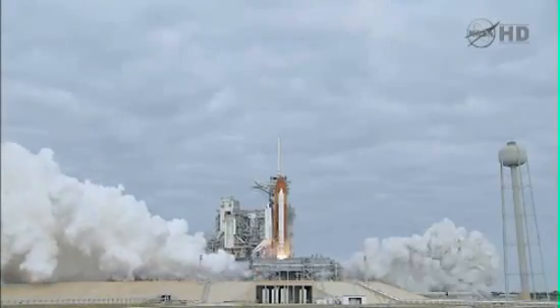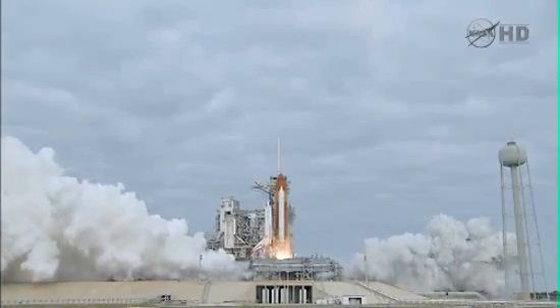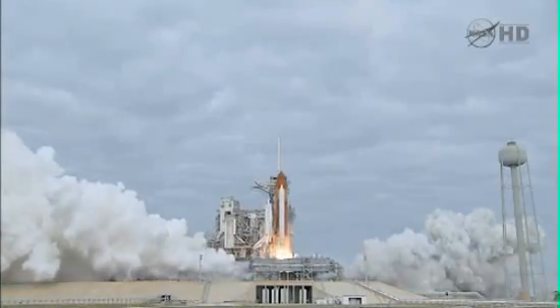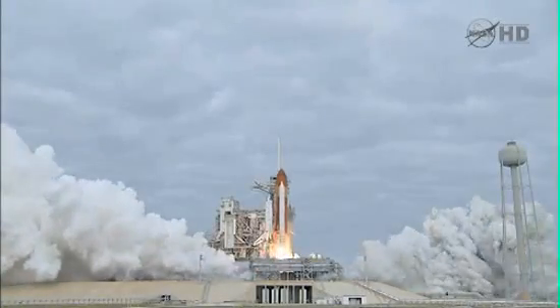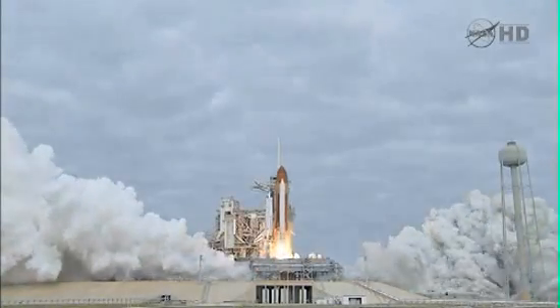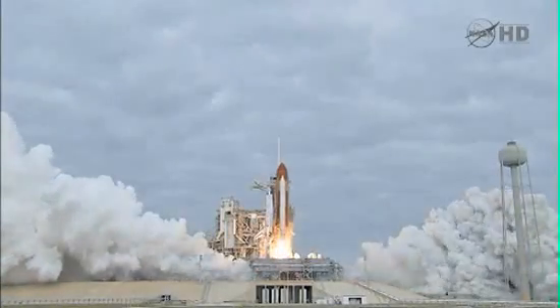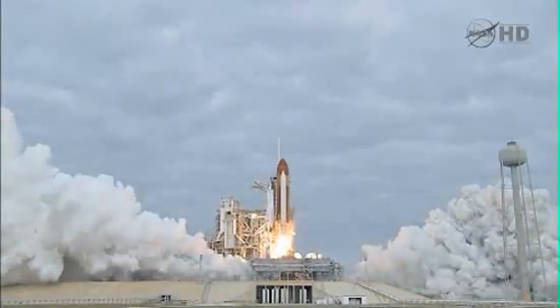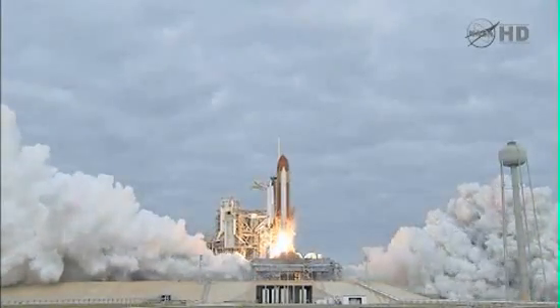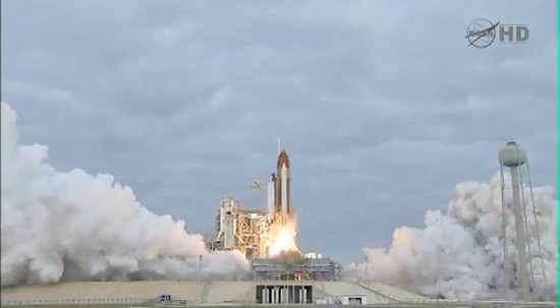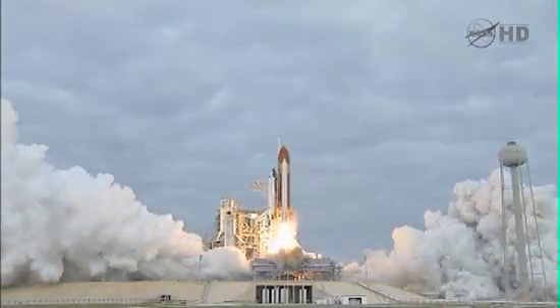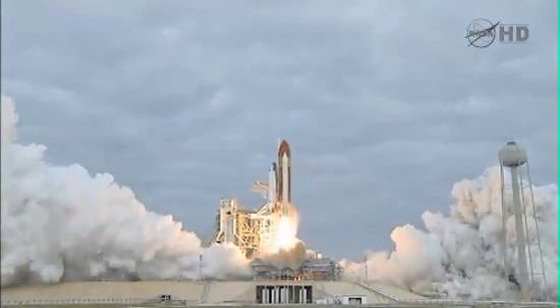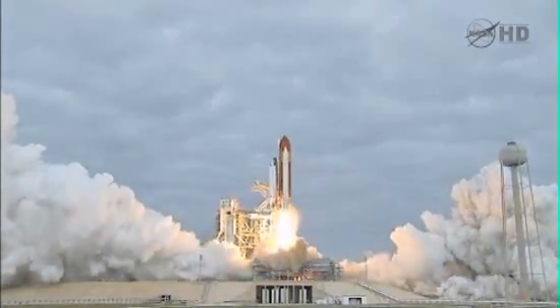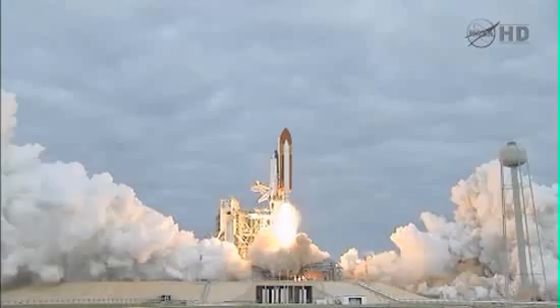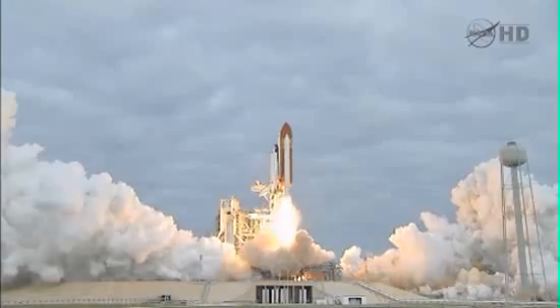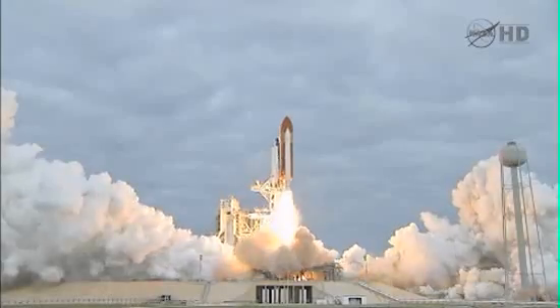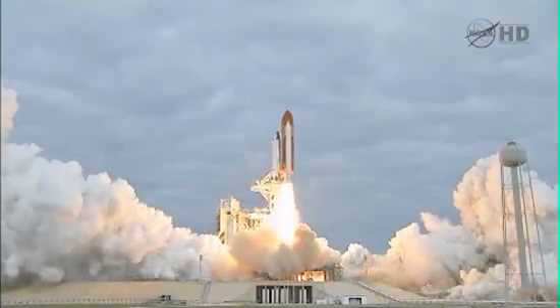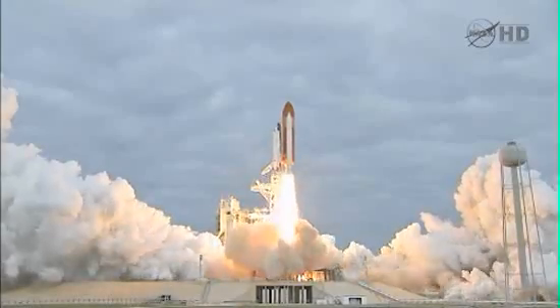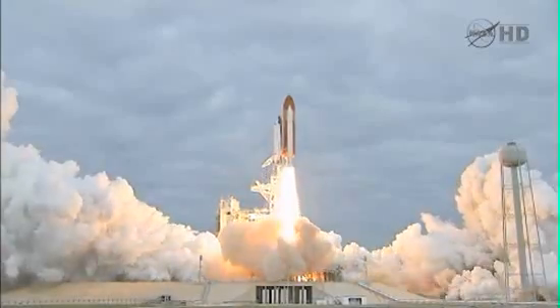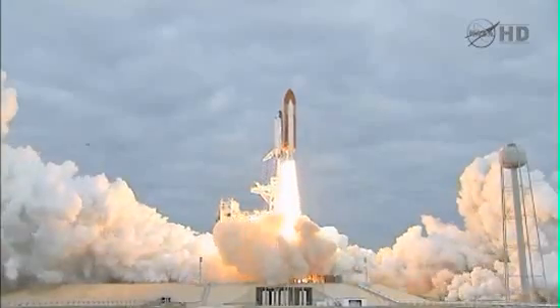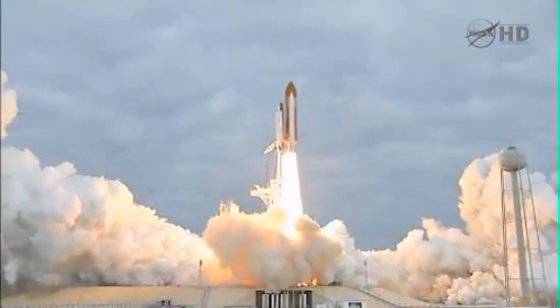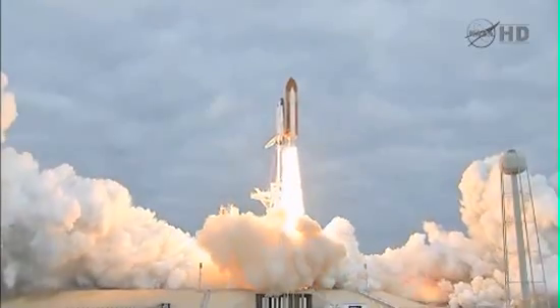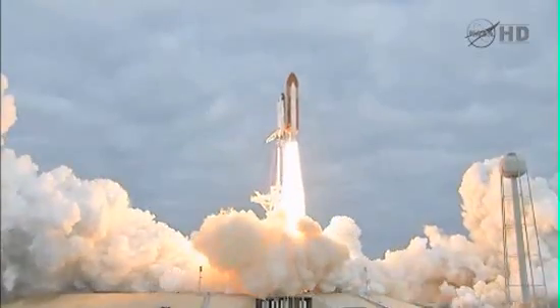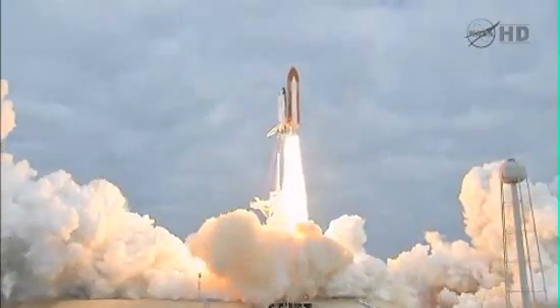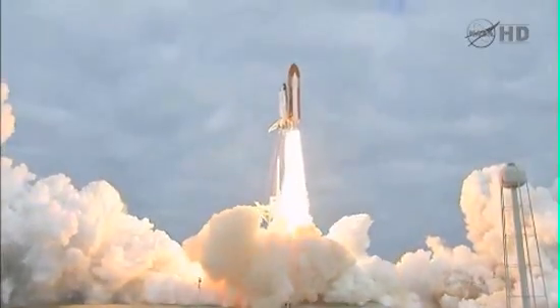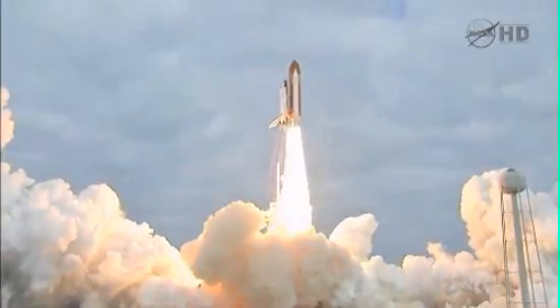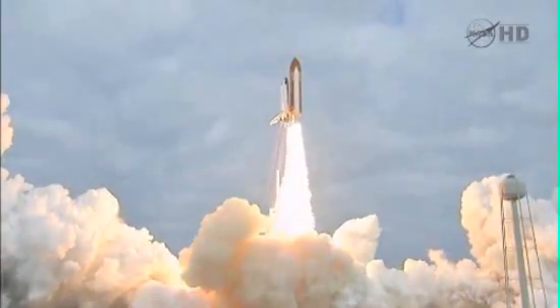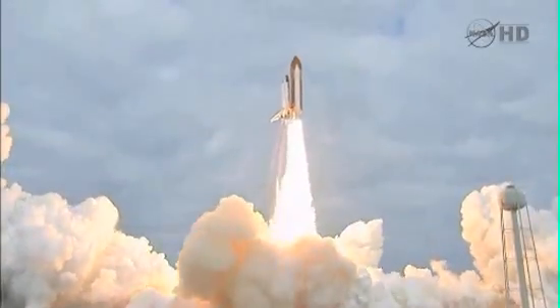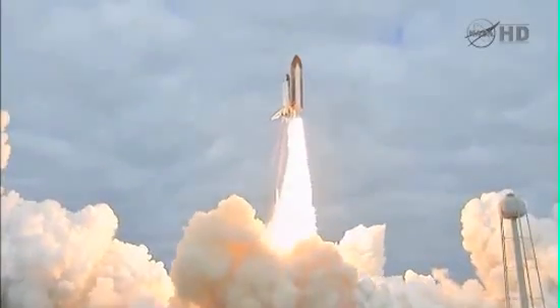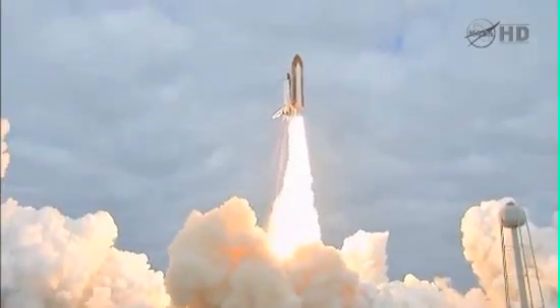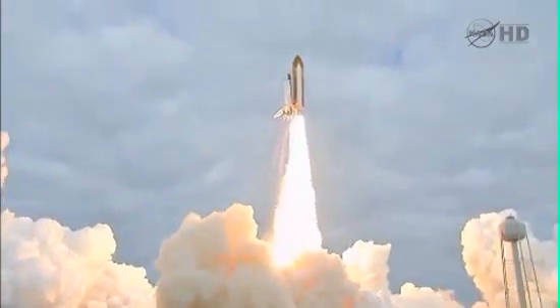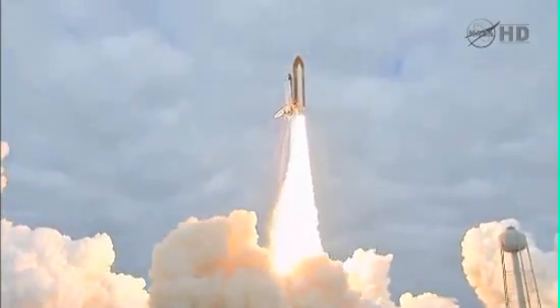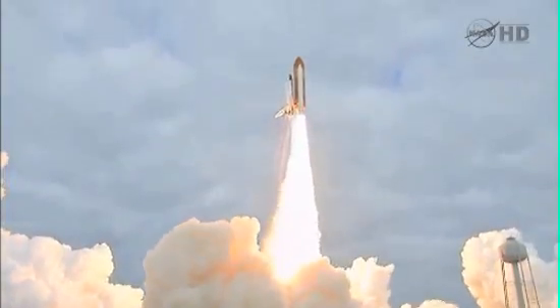And liftoff for the final launch of Endeavour — expanding our knowledge, expanding our lives in space.